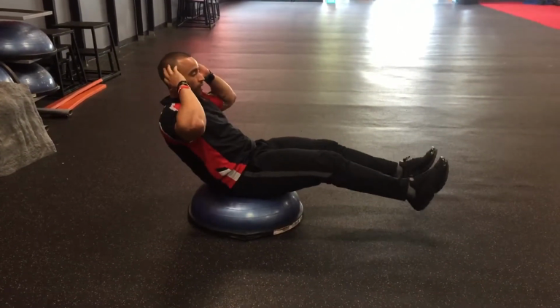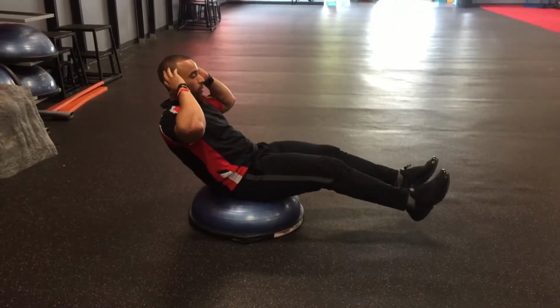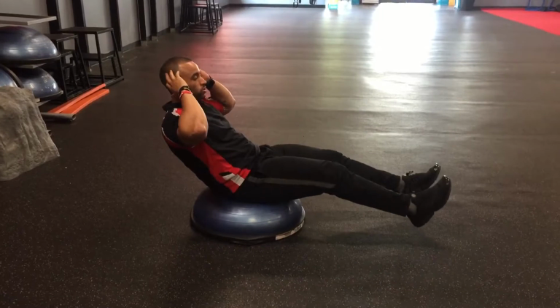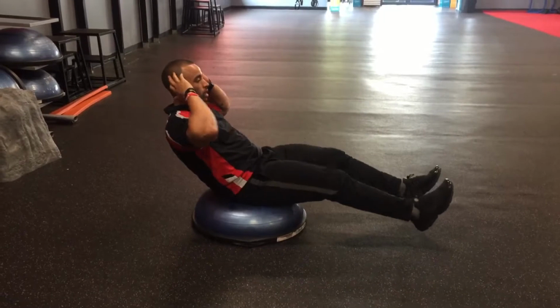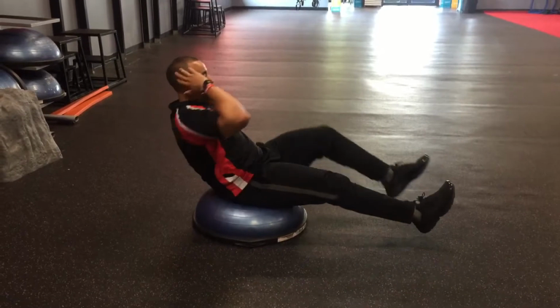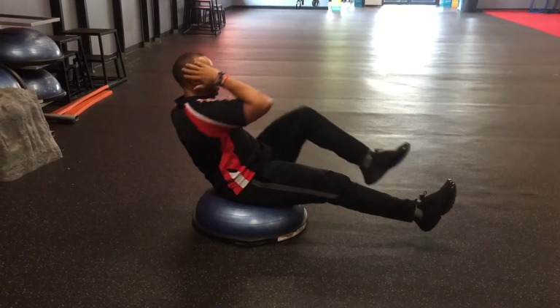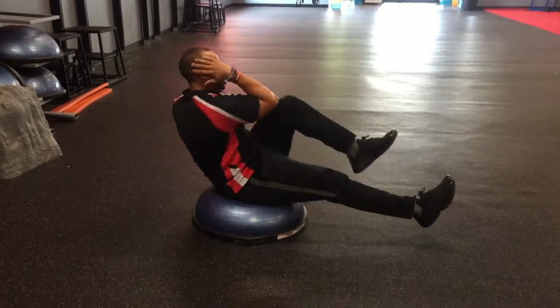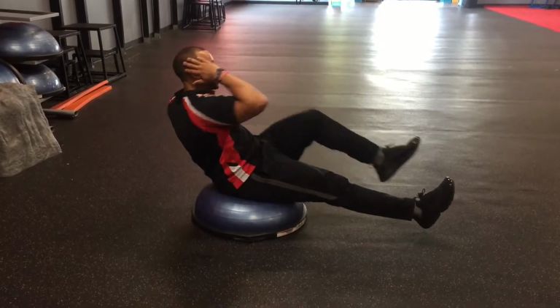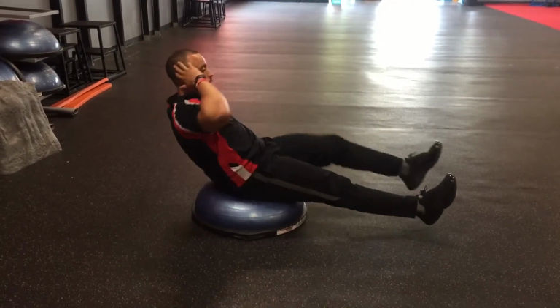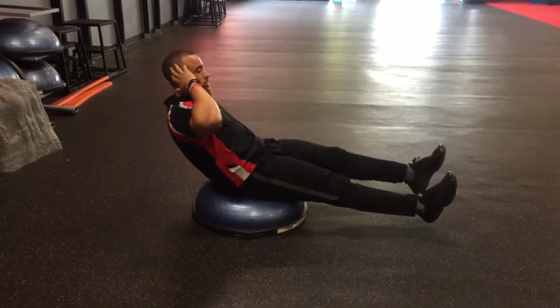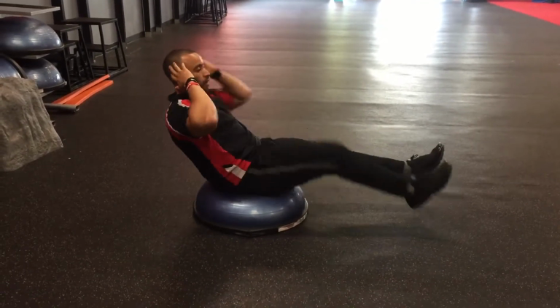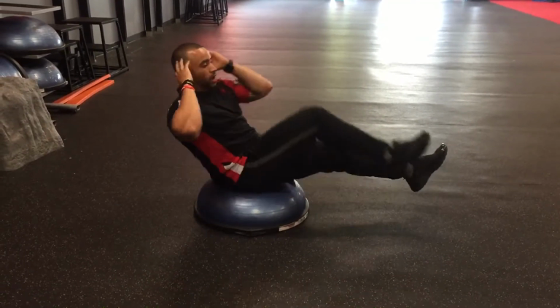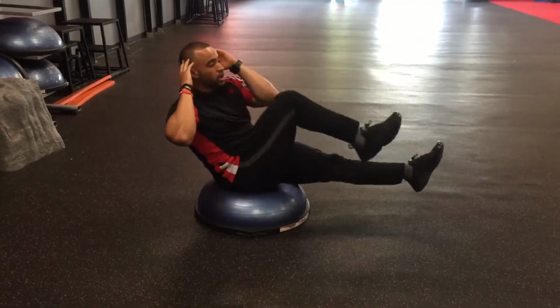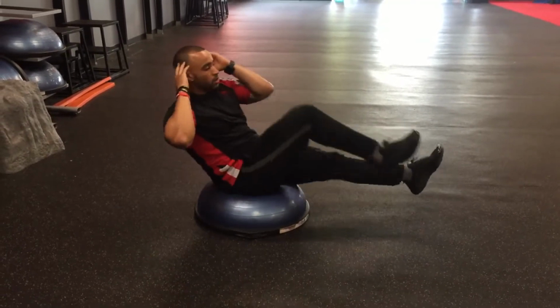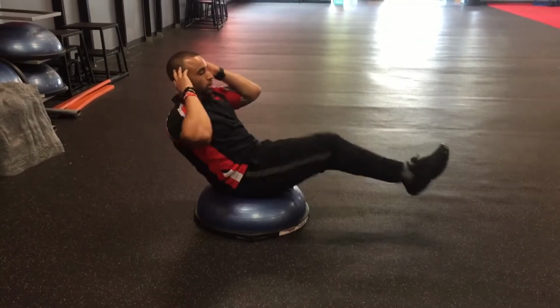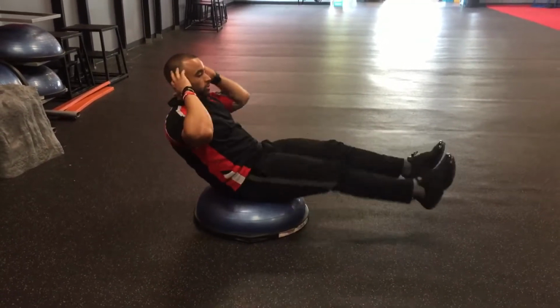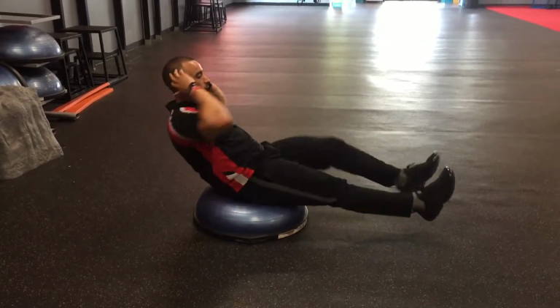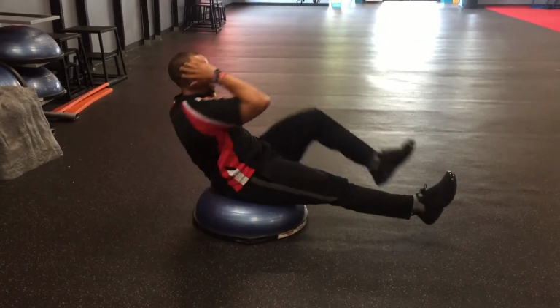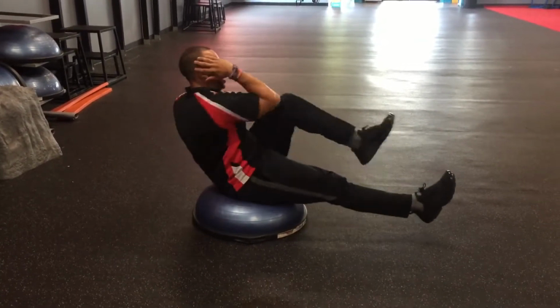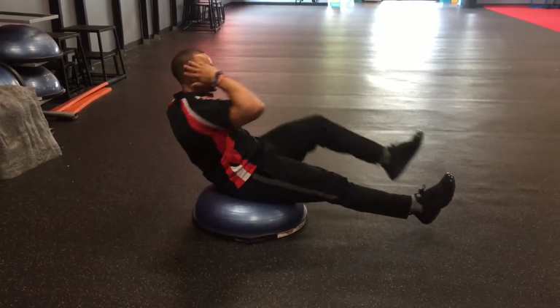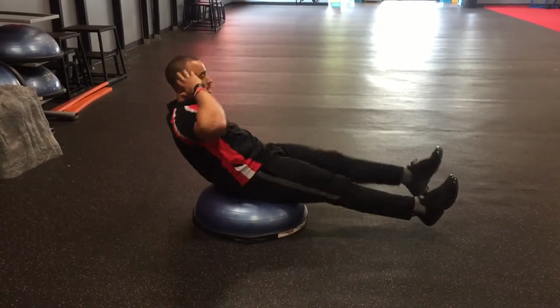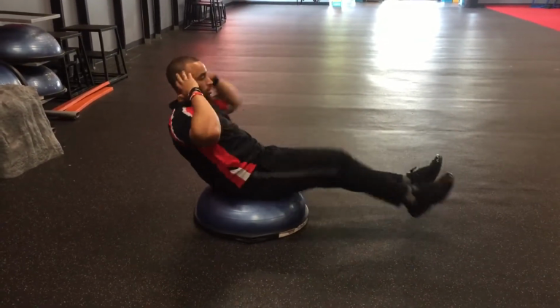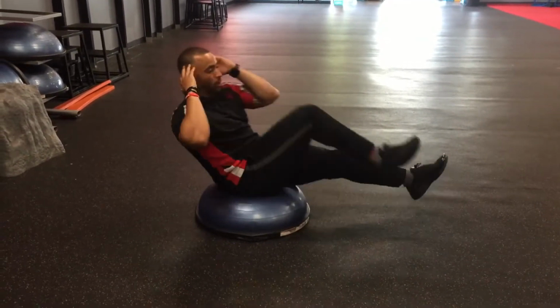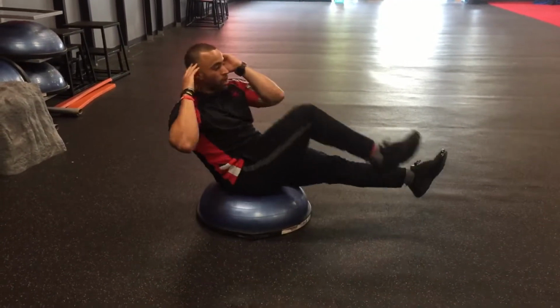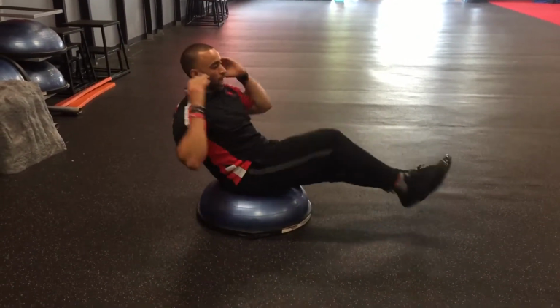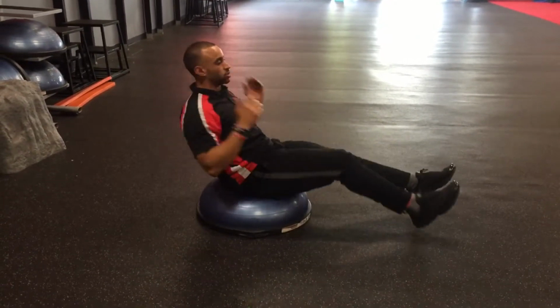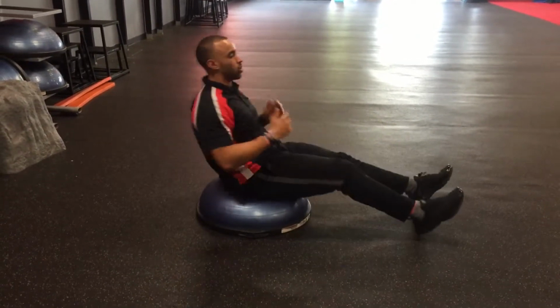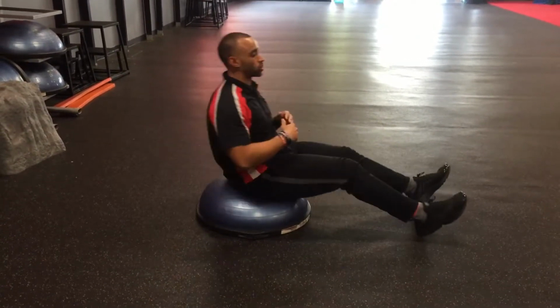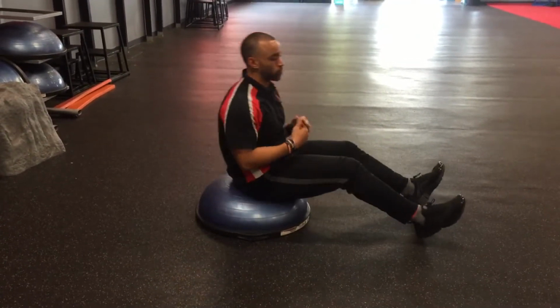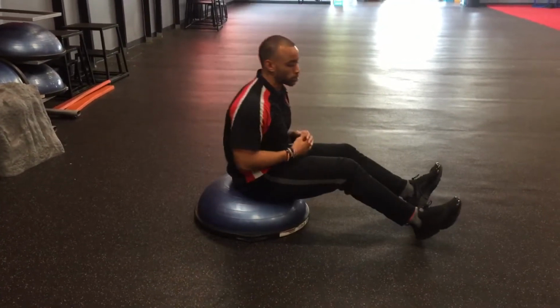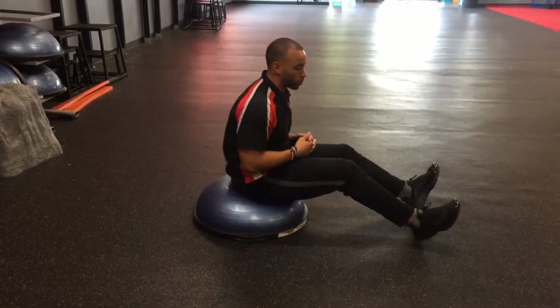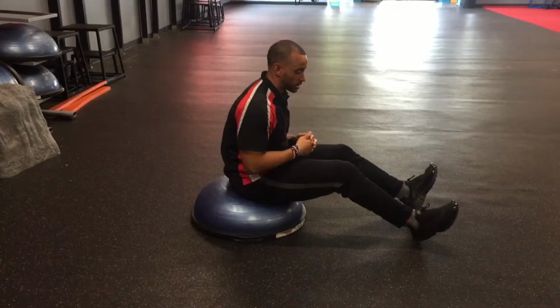Find that balance on the BOSU ball, come across the body, cross that body, and press that heel out as you go with those BOSU bicycles.